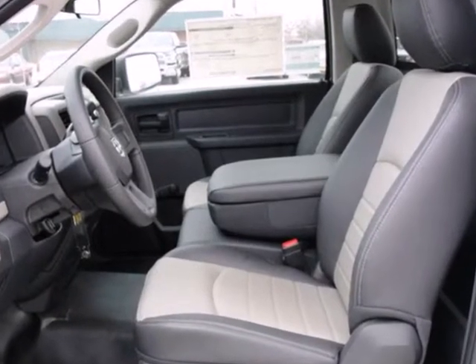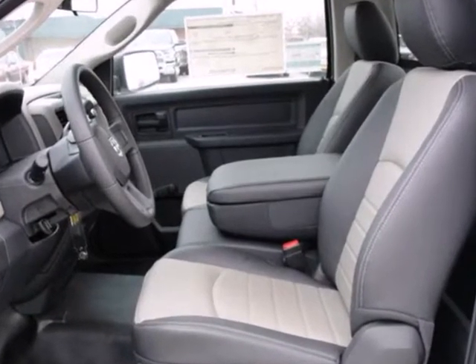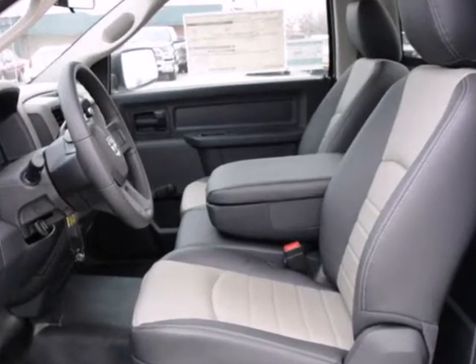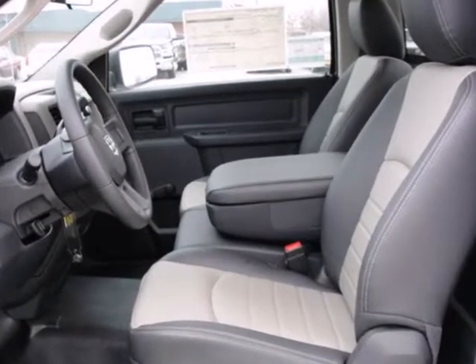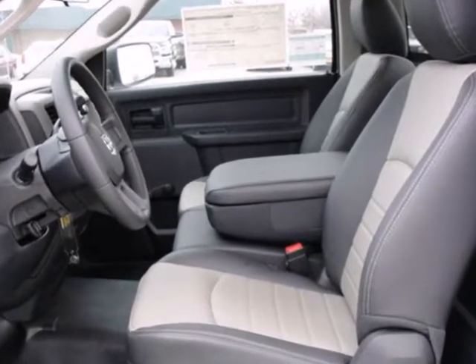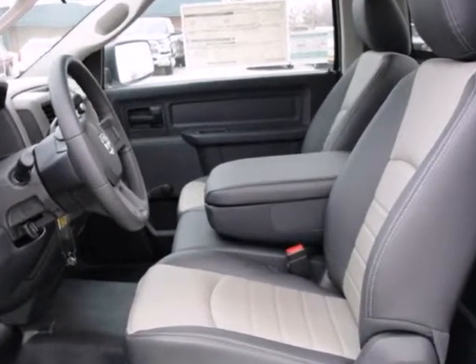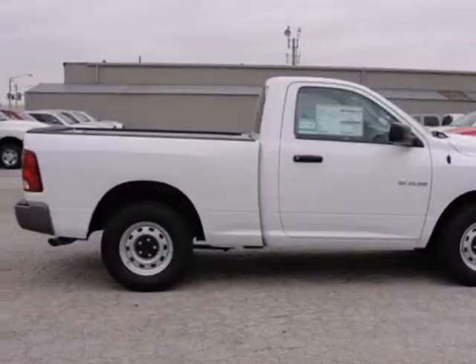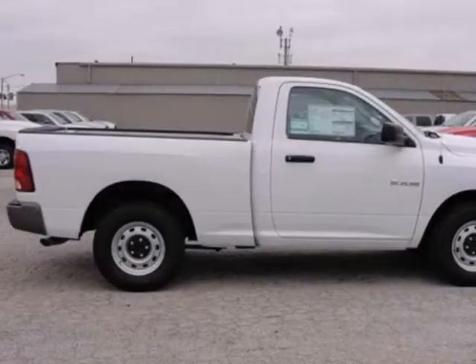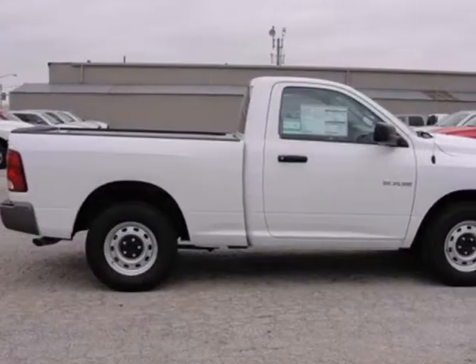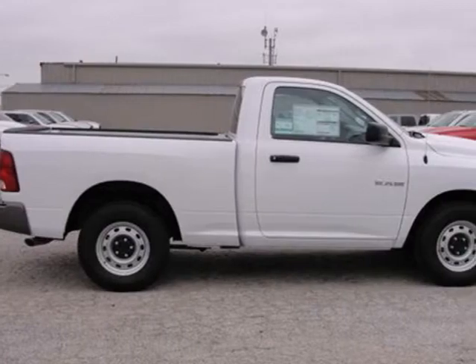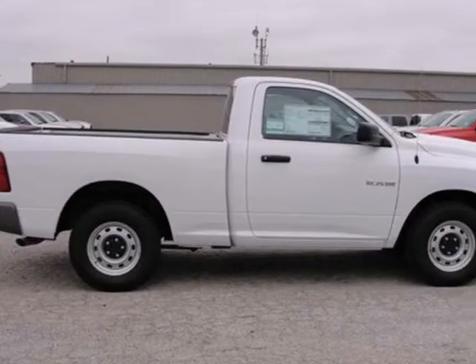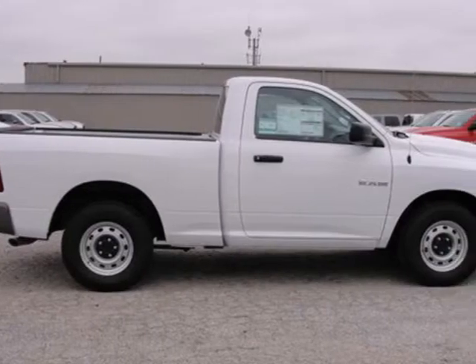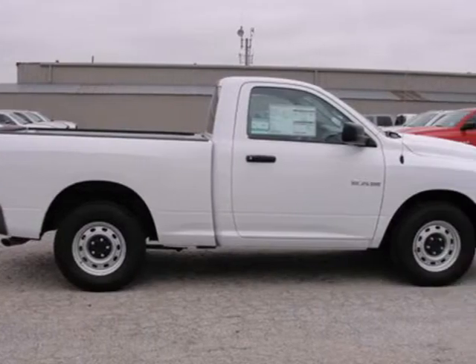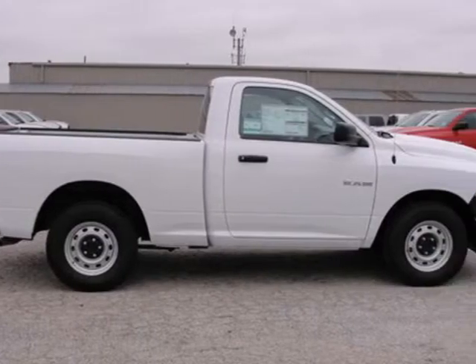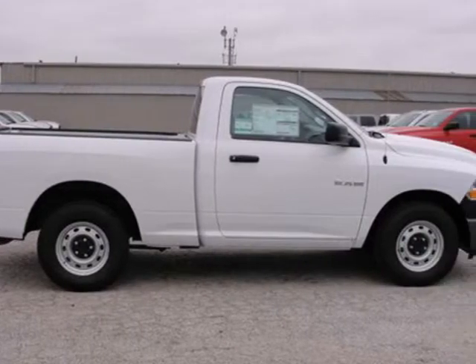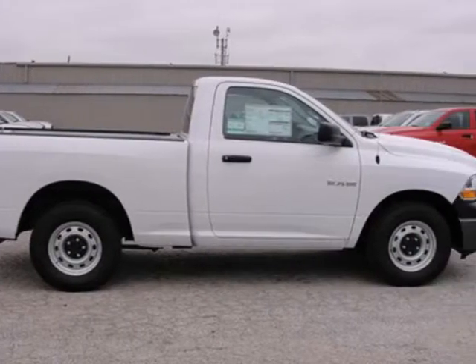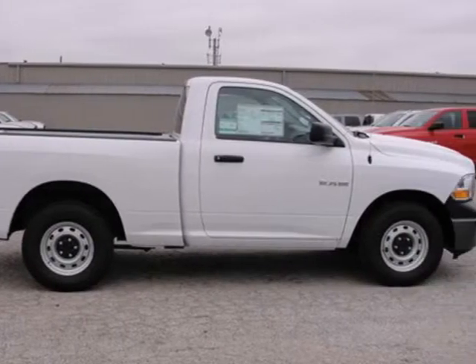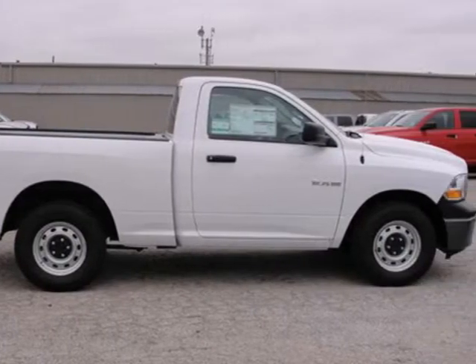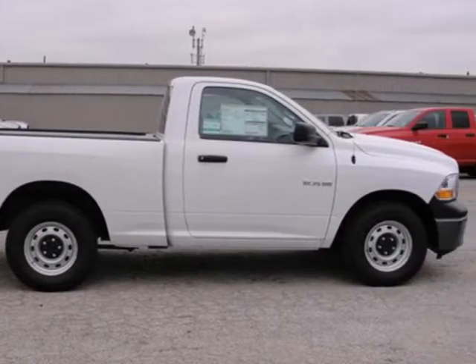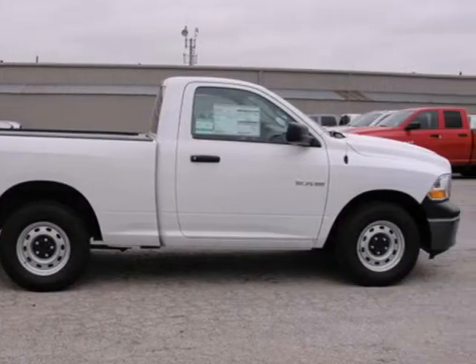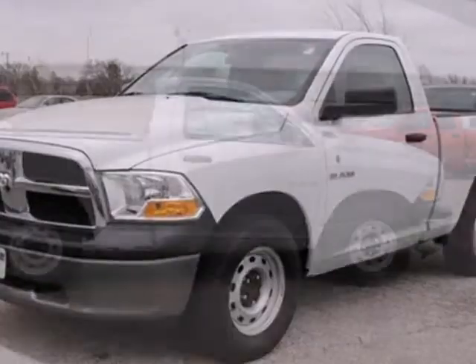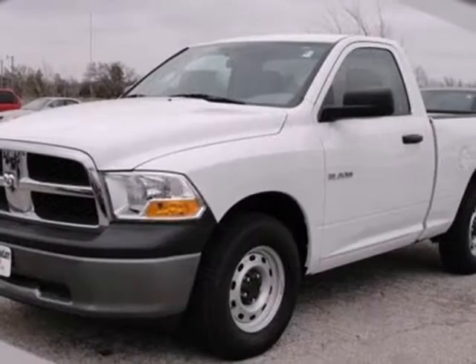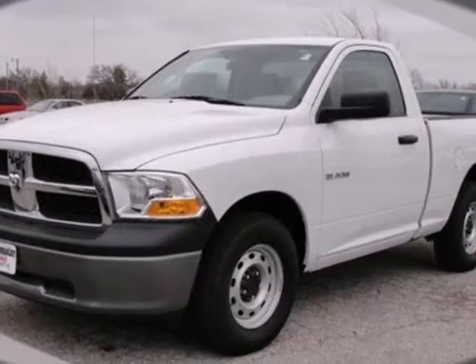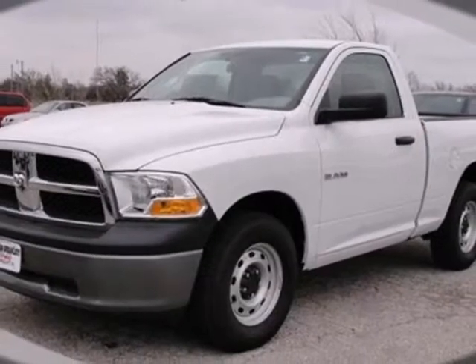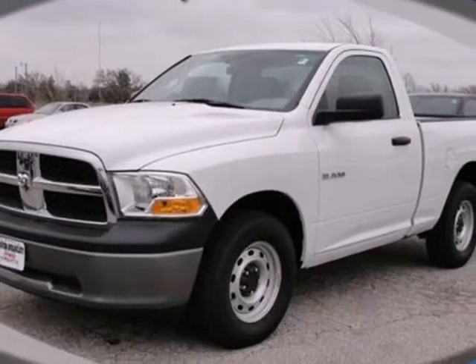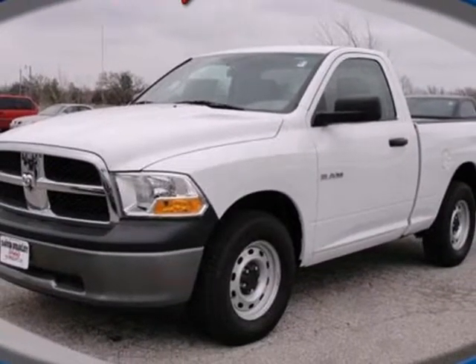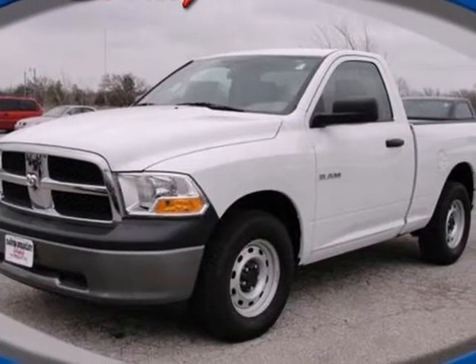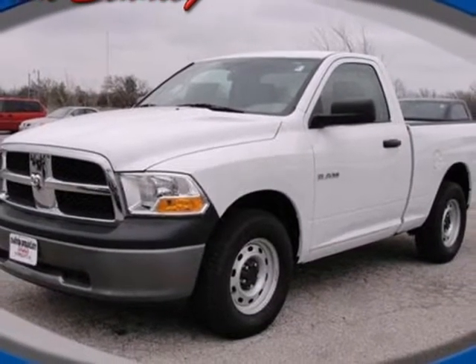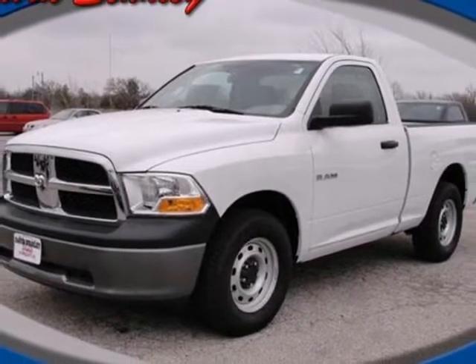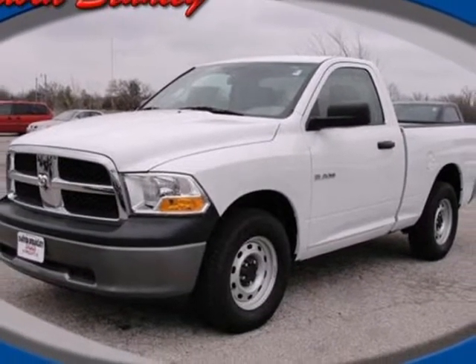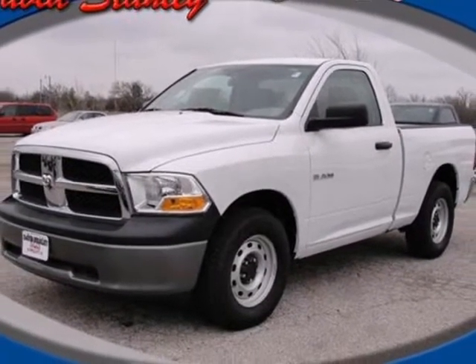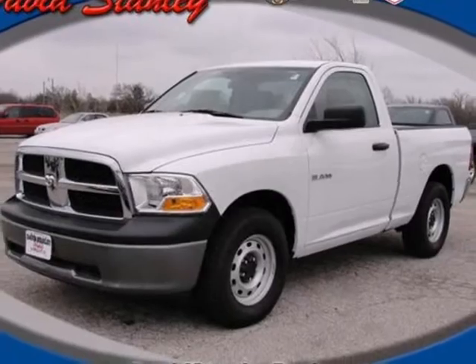Whether you need a truck for off-roading, towing, hauling, or an everyday commute, this world-class Dodge Ram 1500 is the perfect choice.